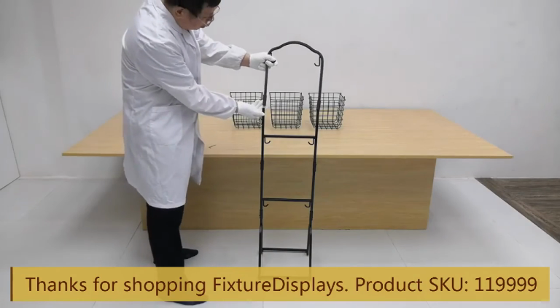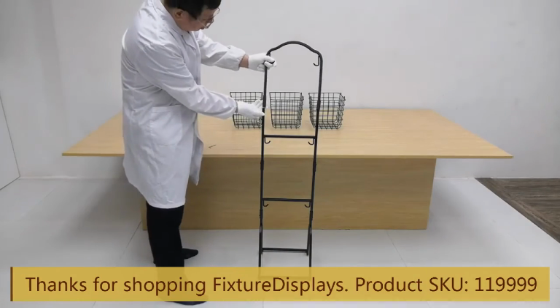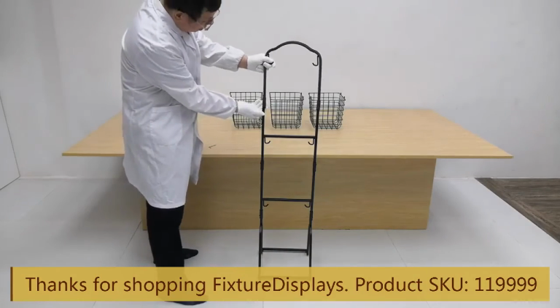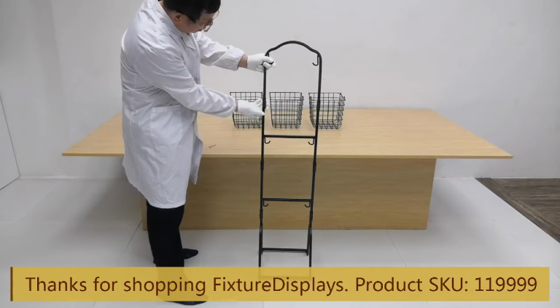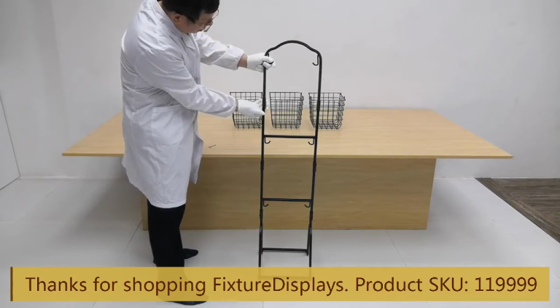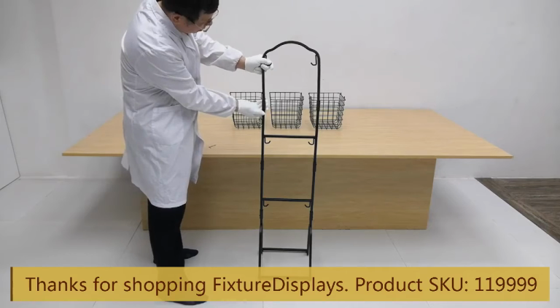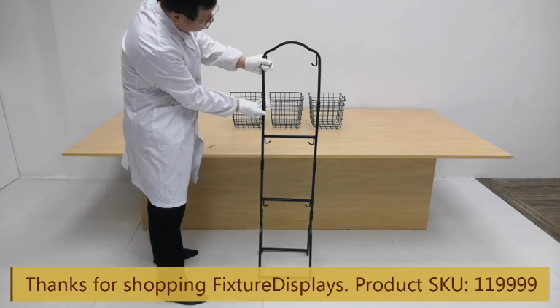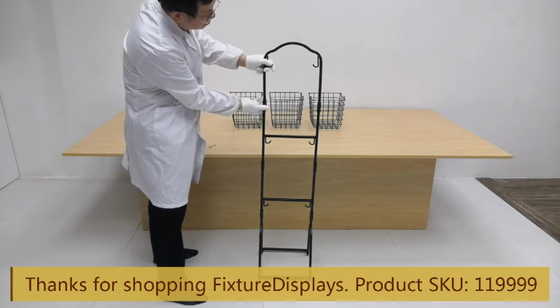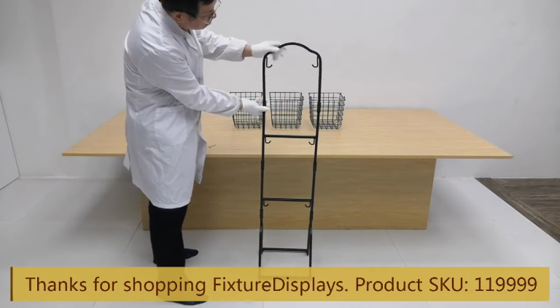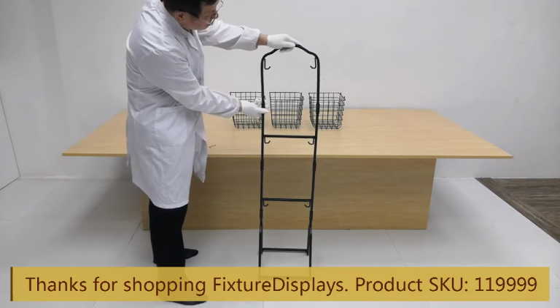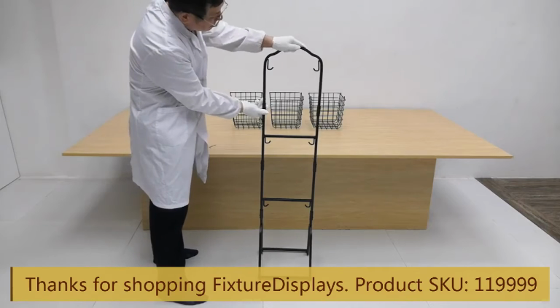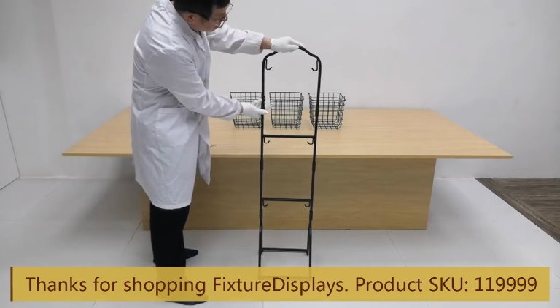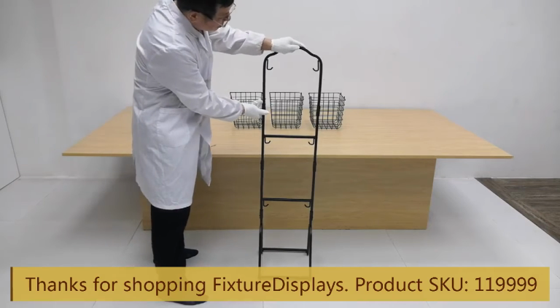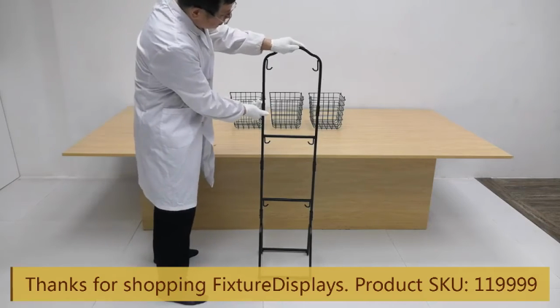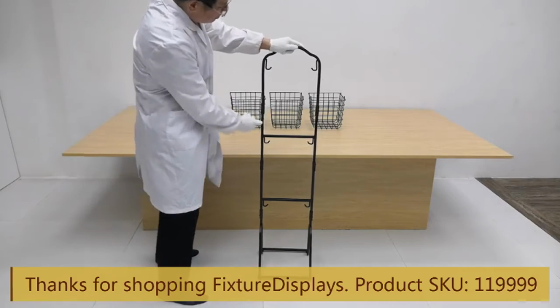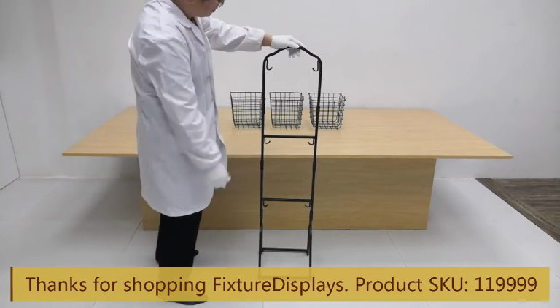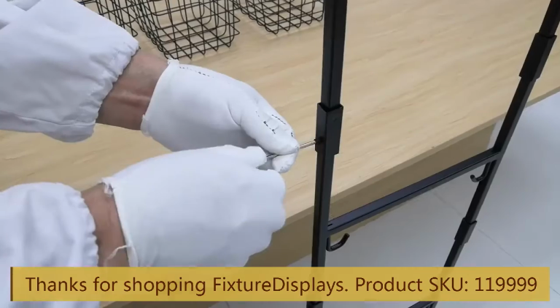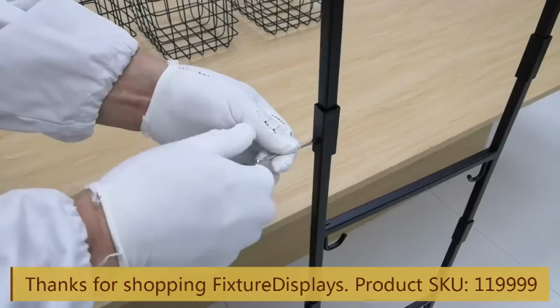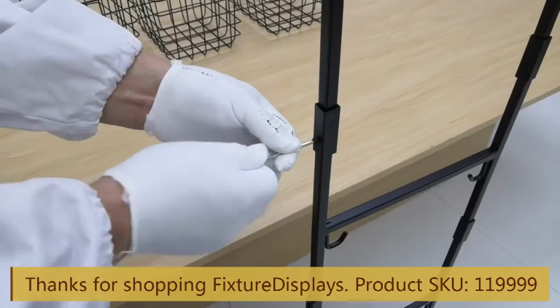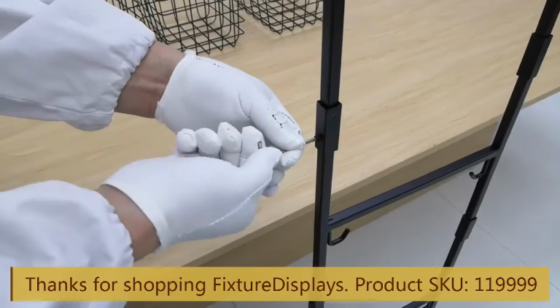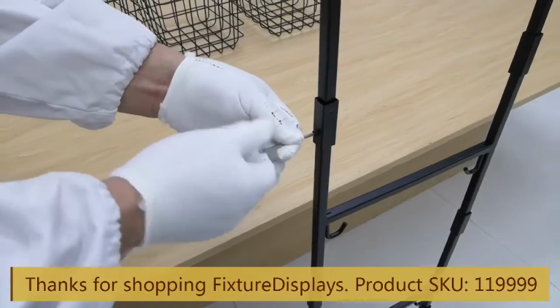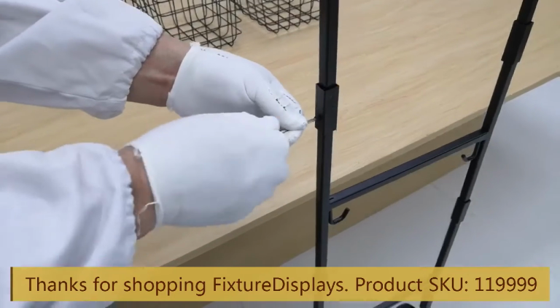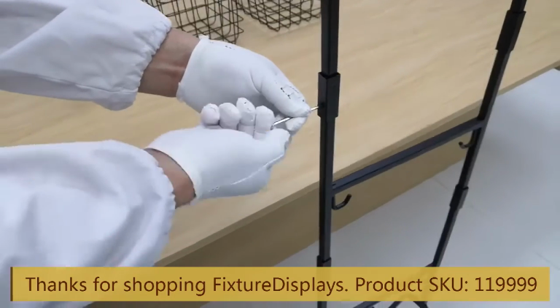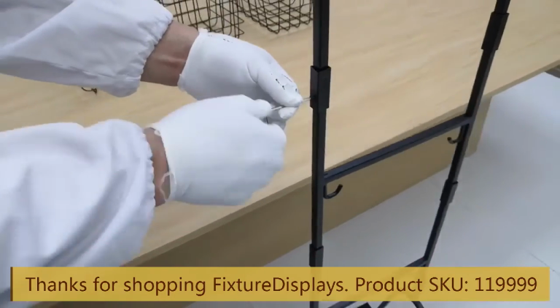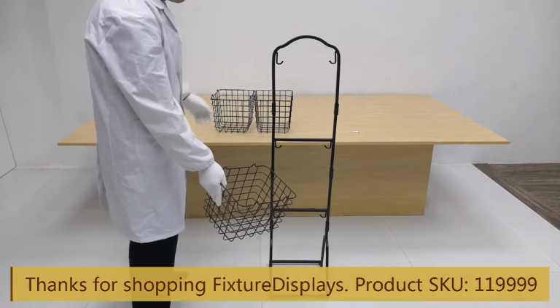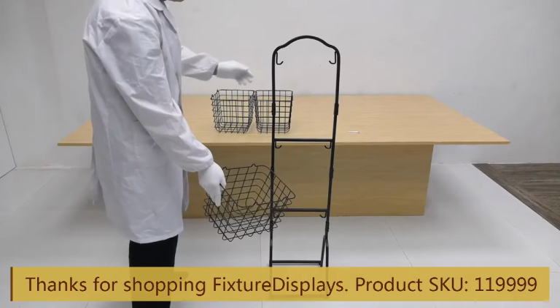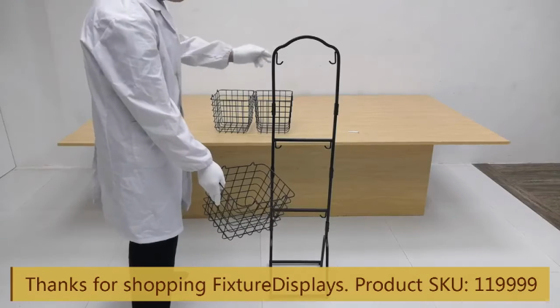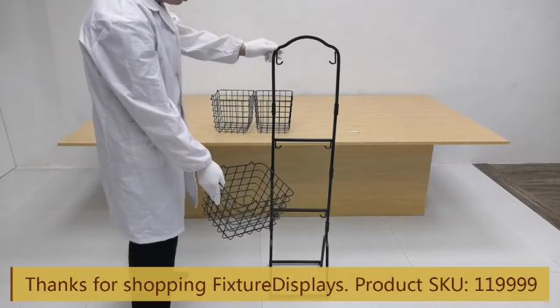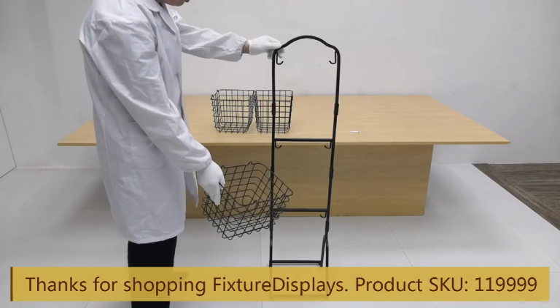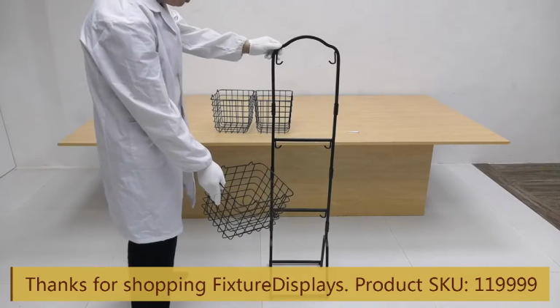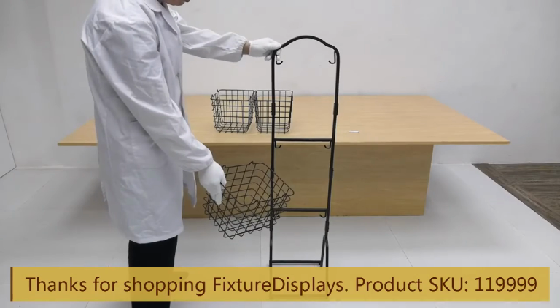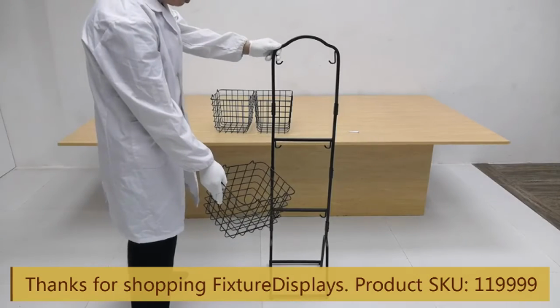Likewise, we're going to install the top frame and fasten with the set screws.